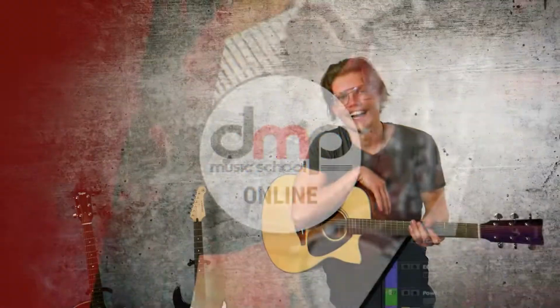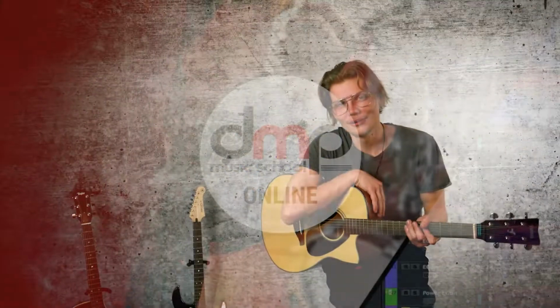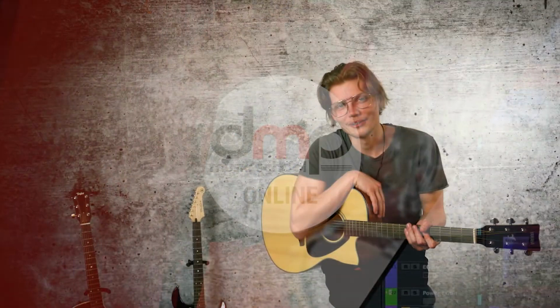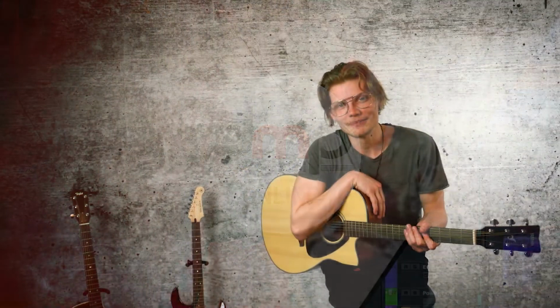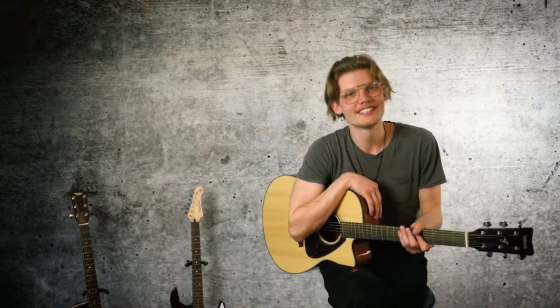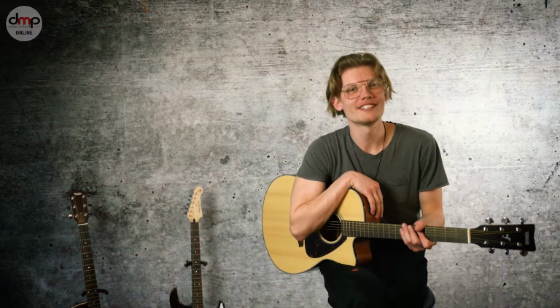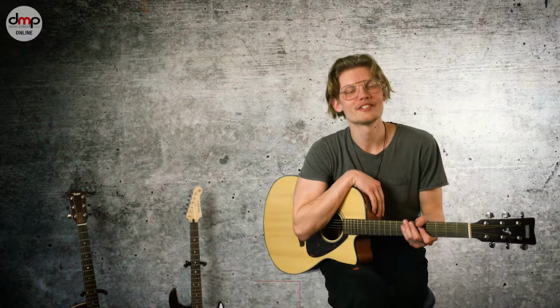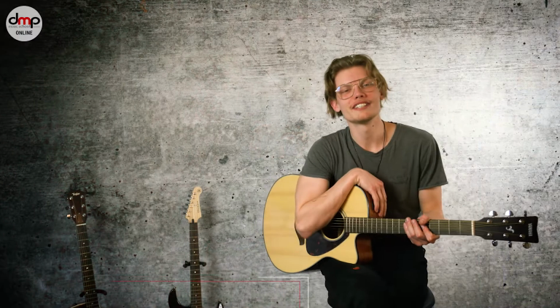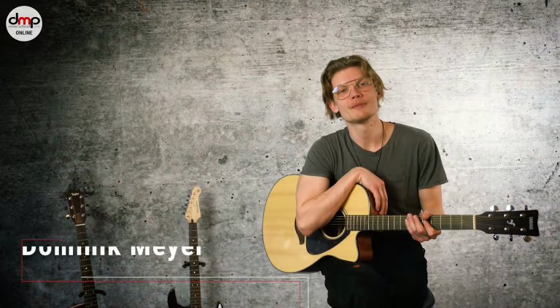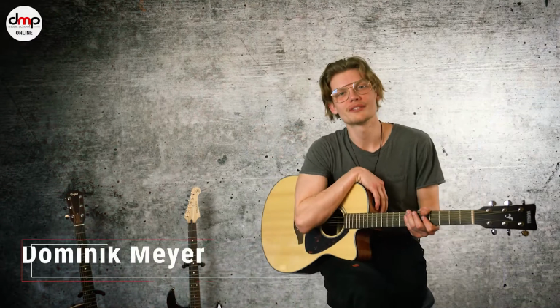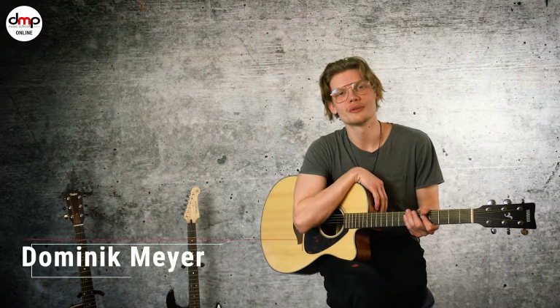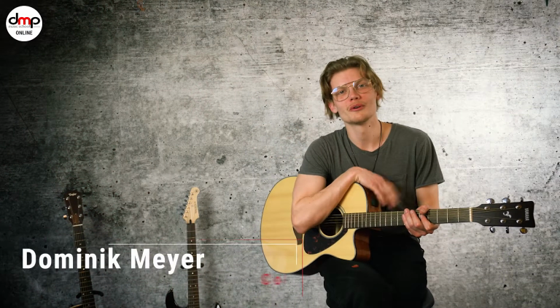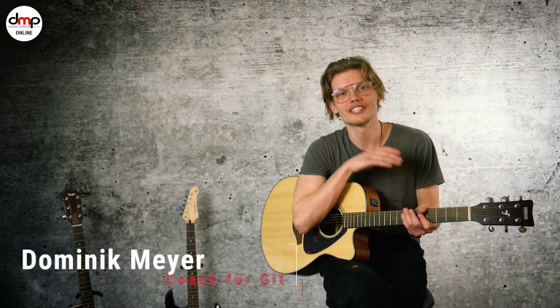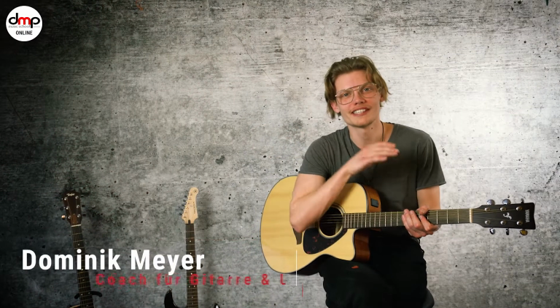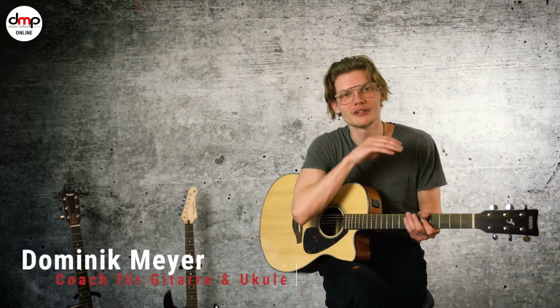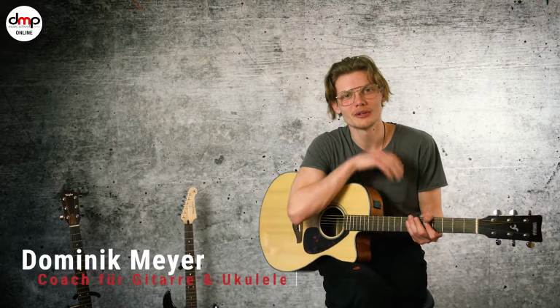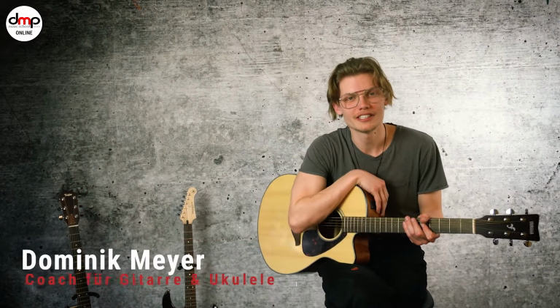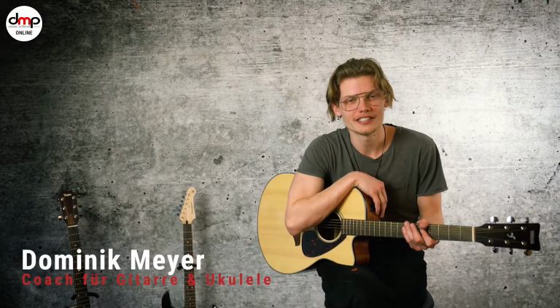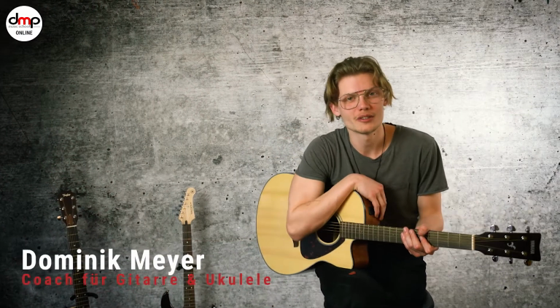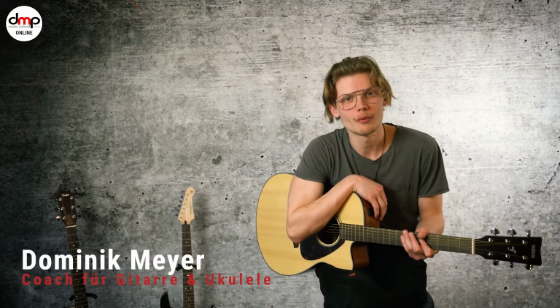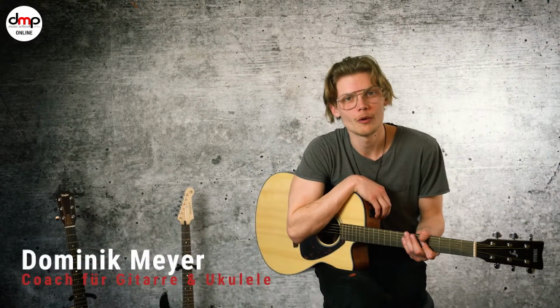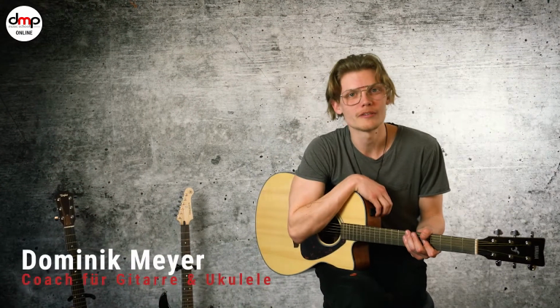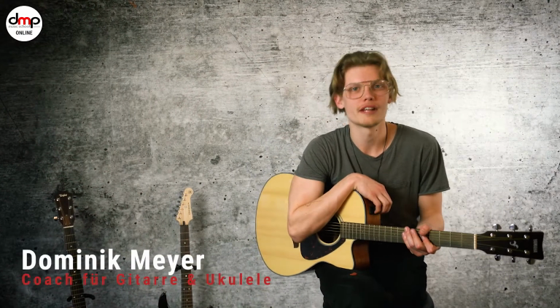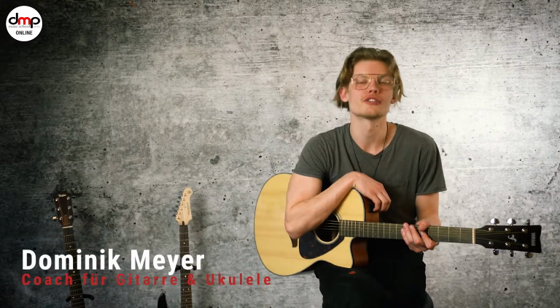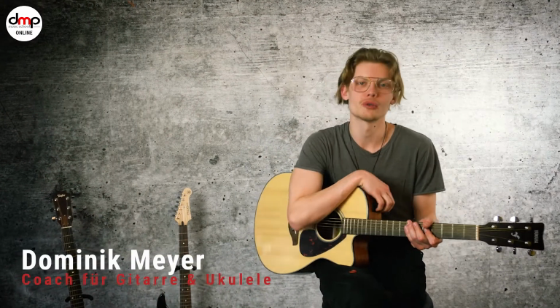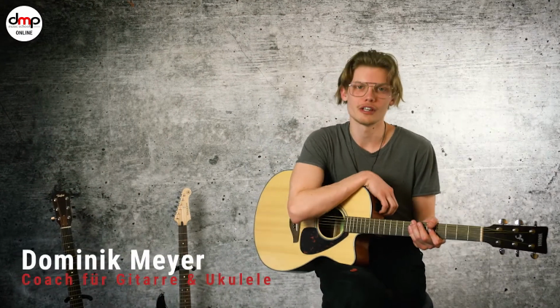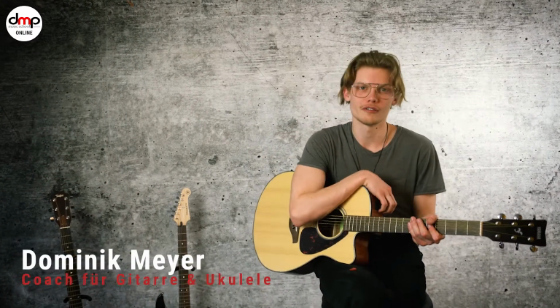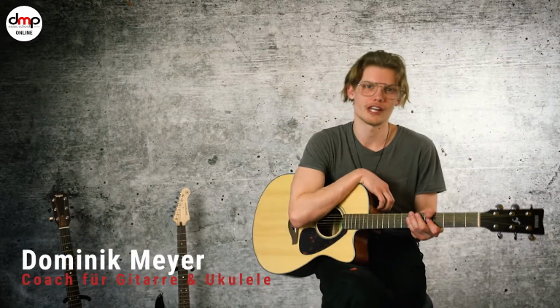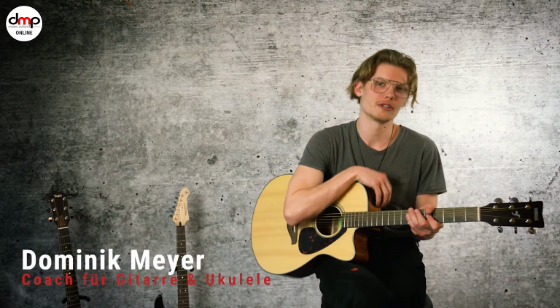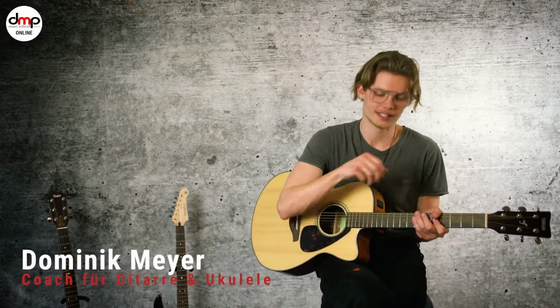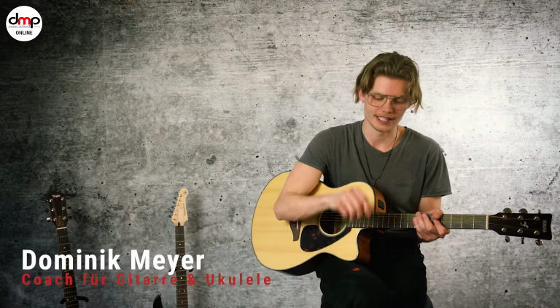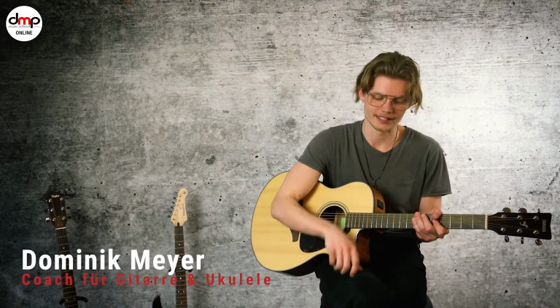Hallo, ich bin der Didi von der DMP School und ich zeige euch heute den Song Watermelon Sugar von Harry Styles.